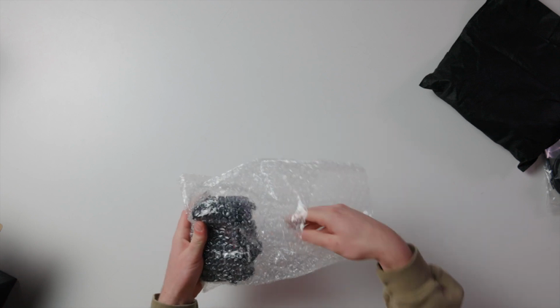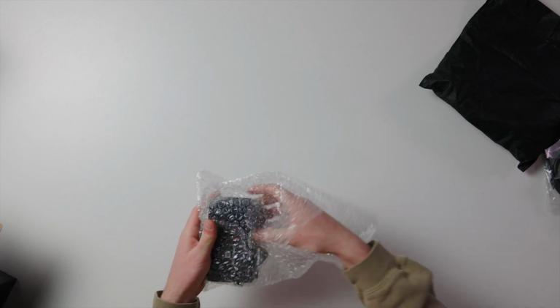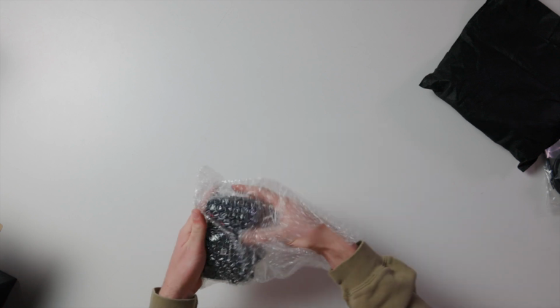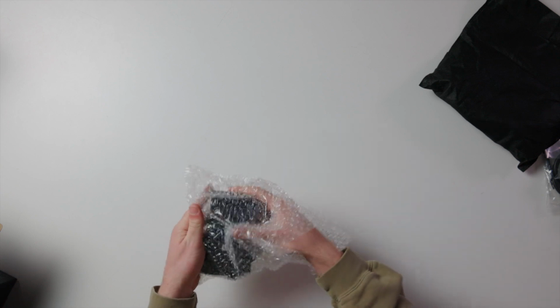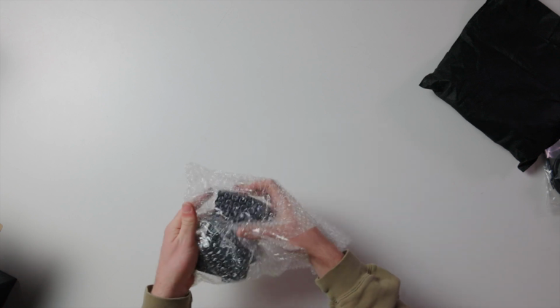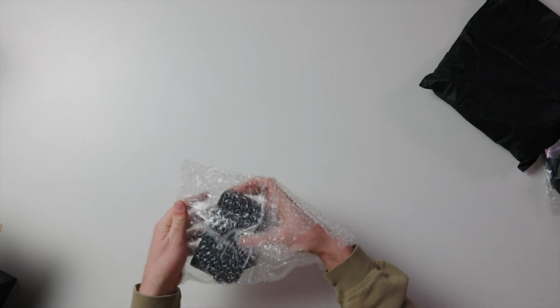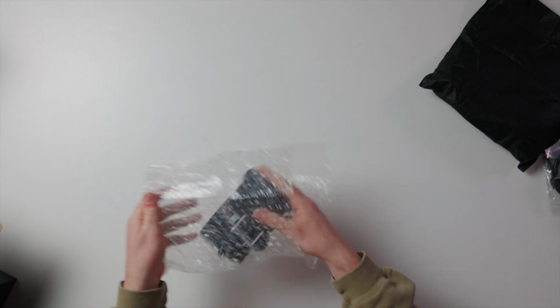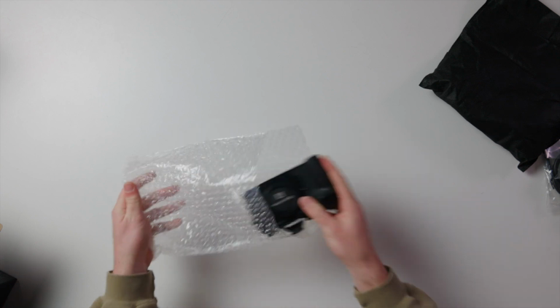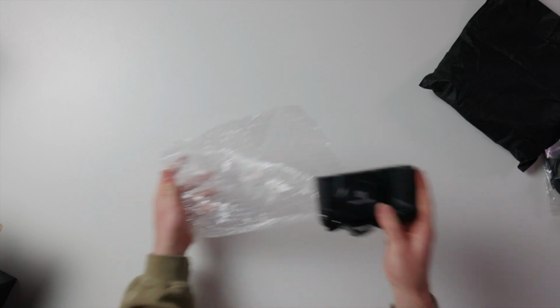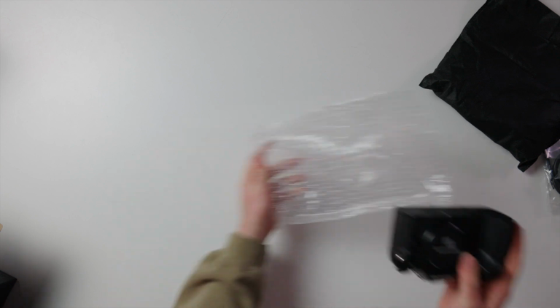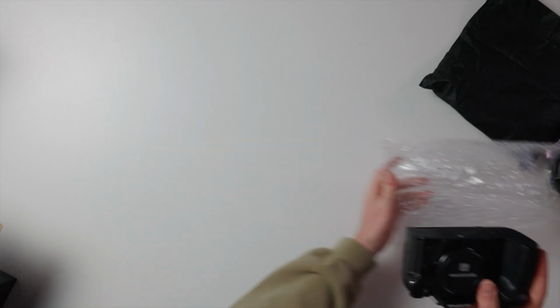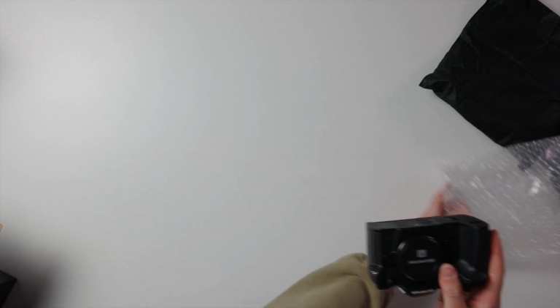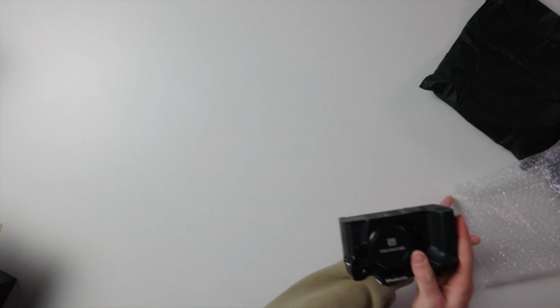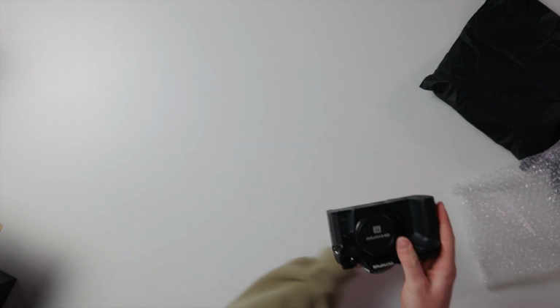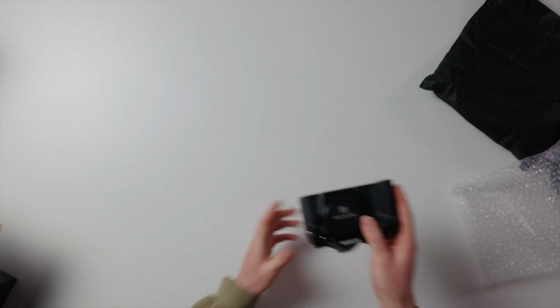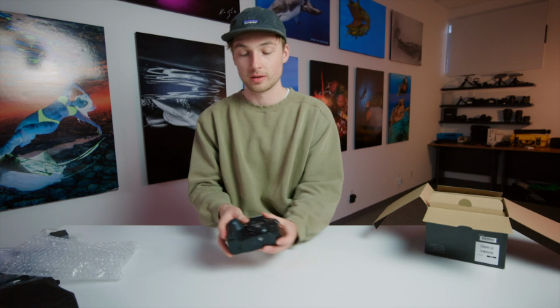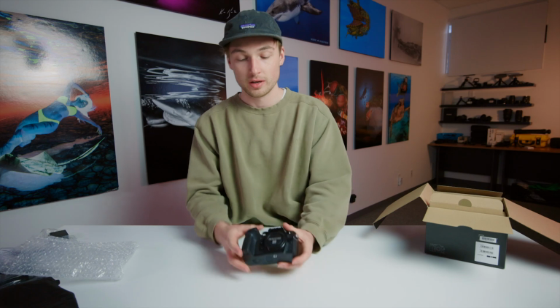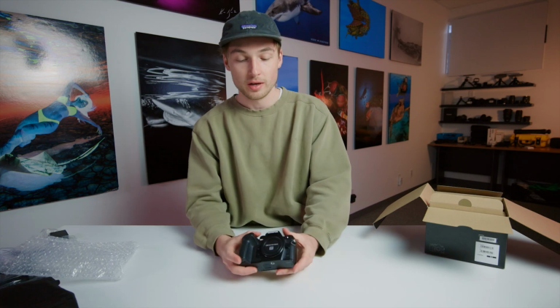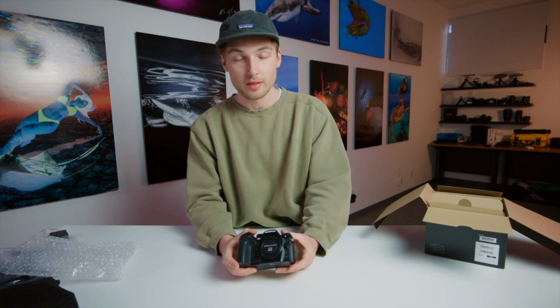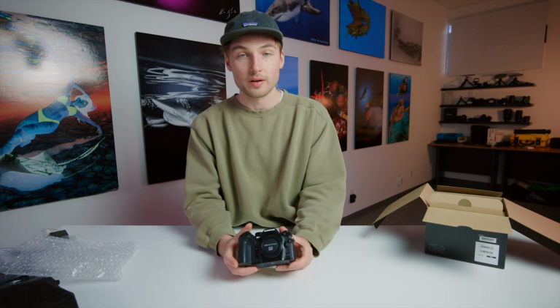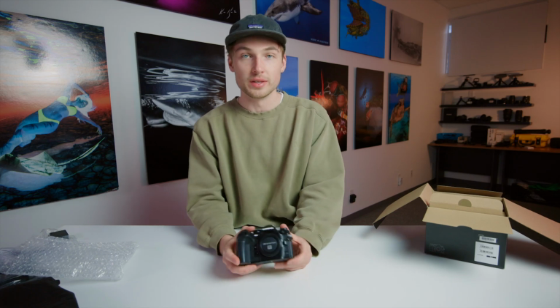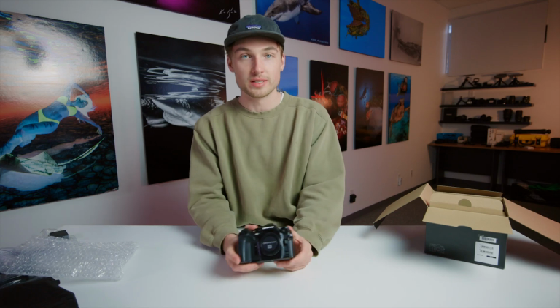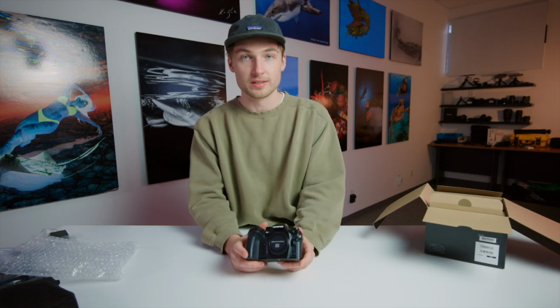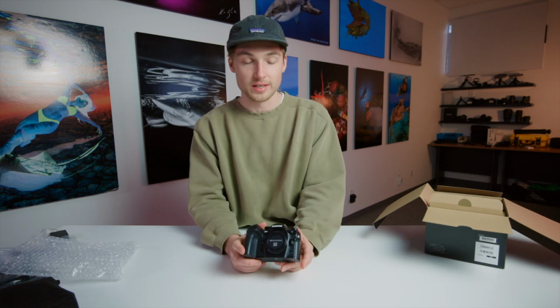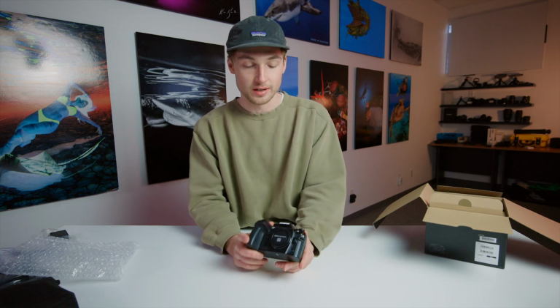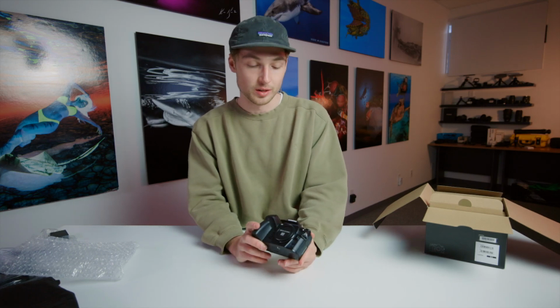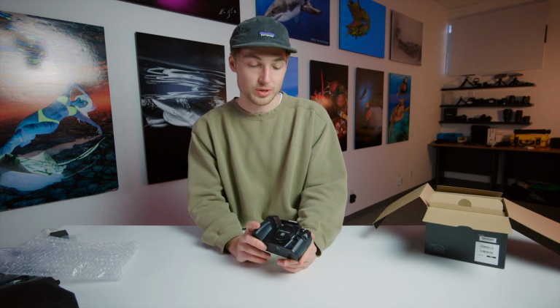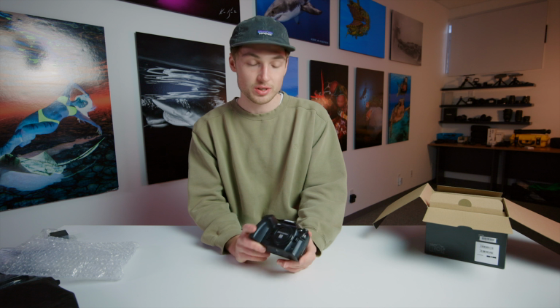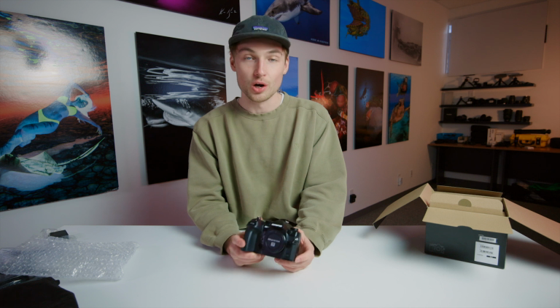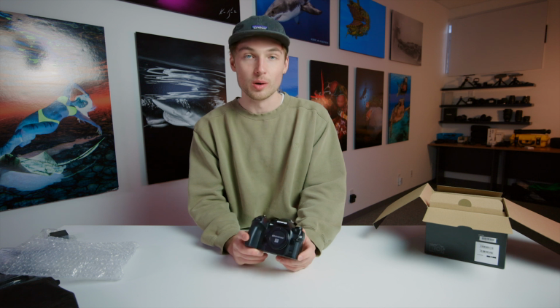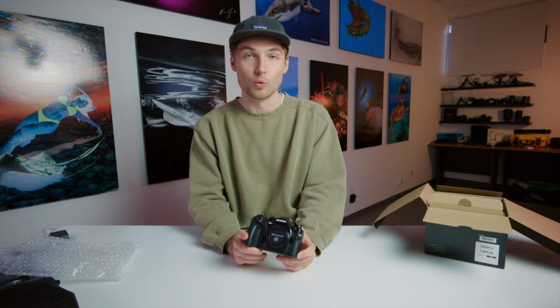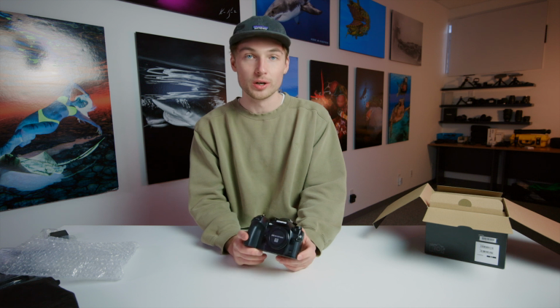All right, and the camera itself — this is the Olympus OM-1.